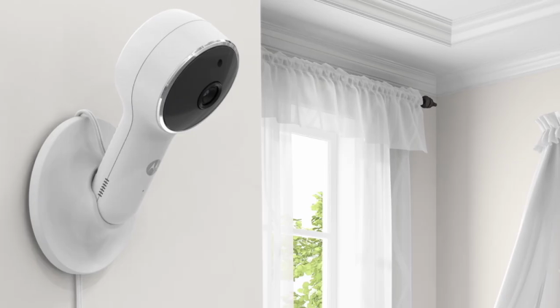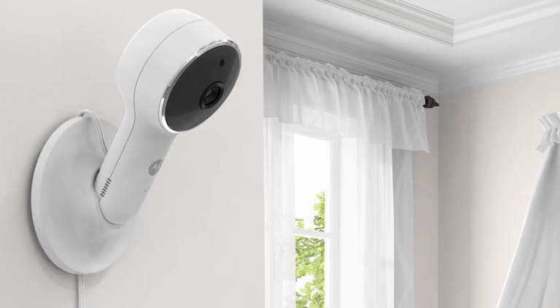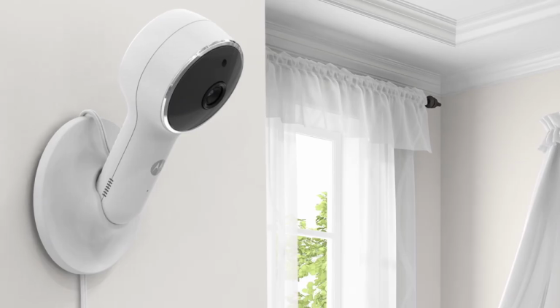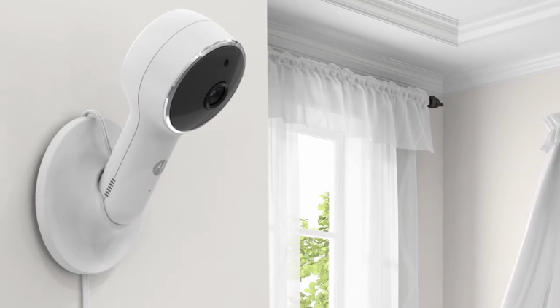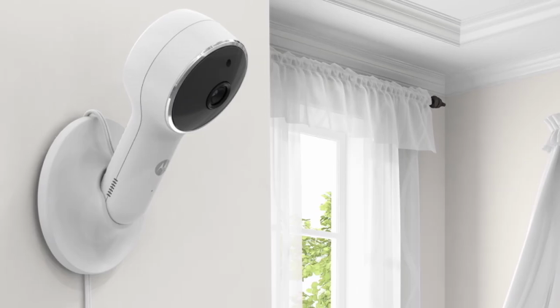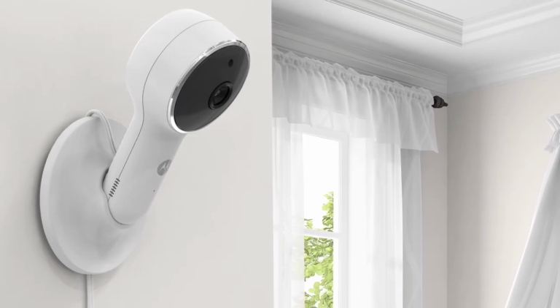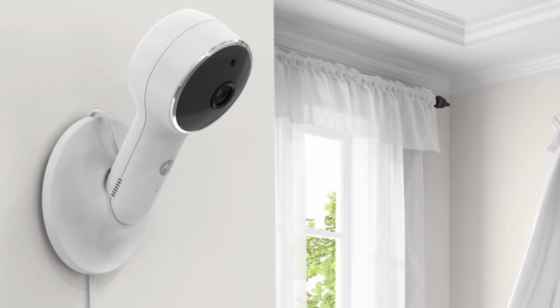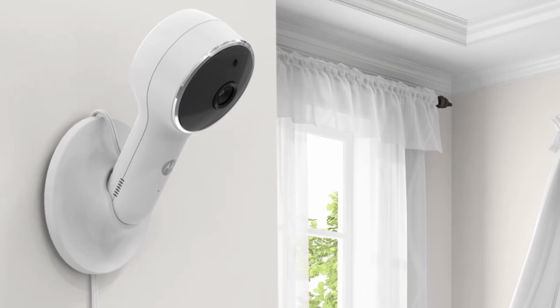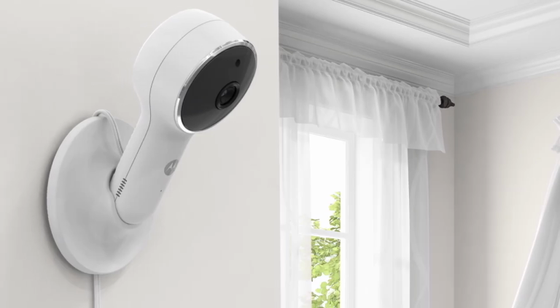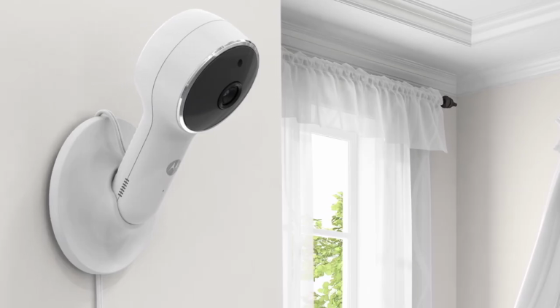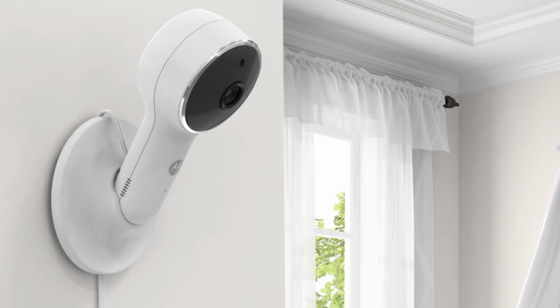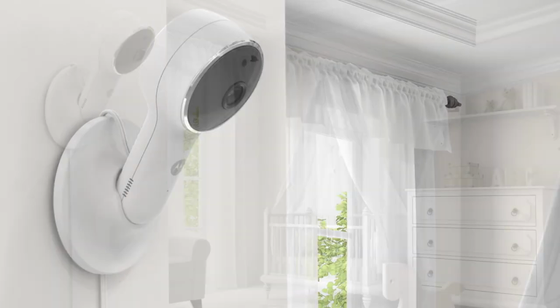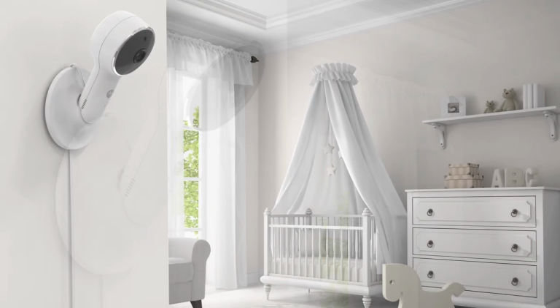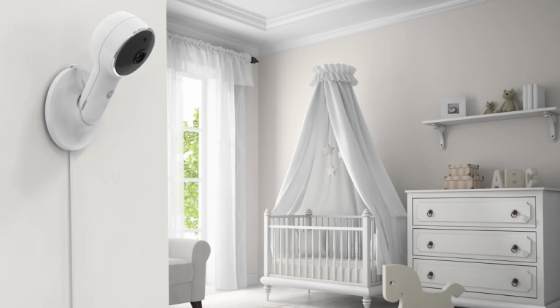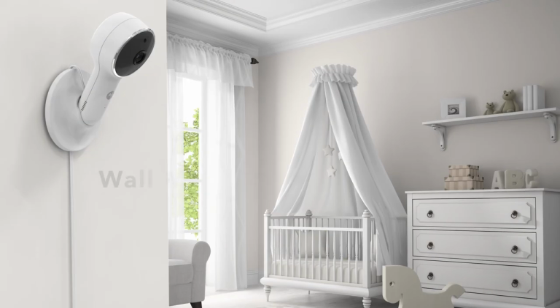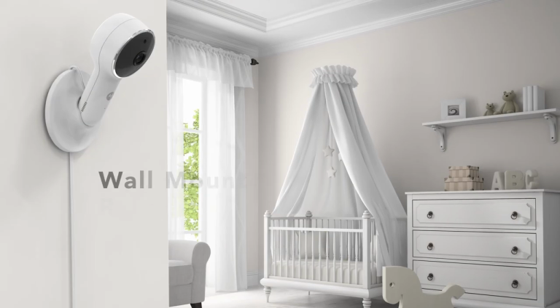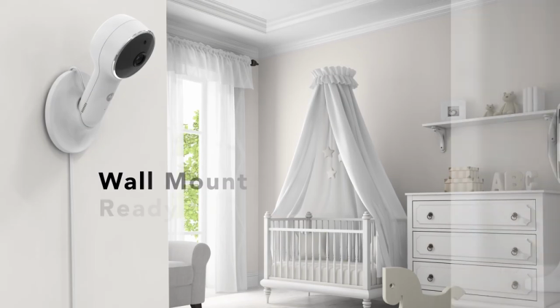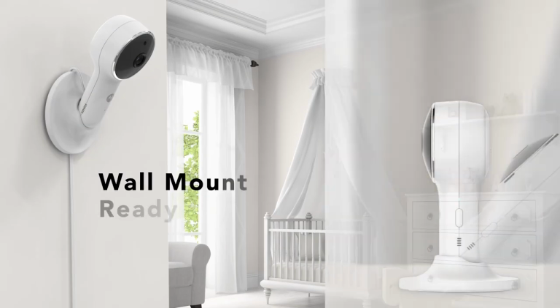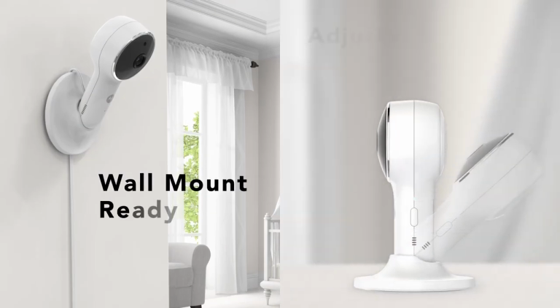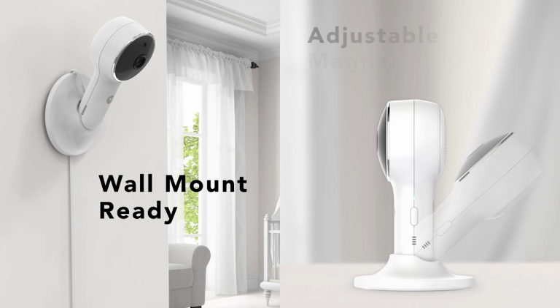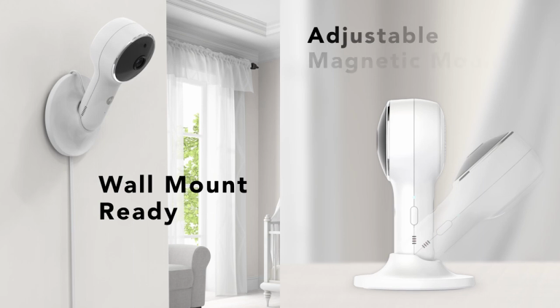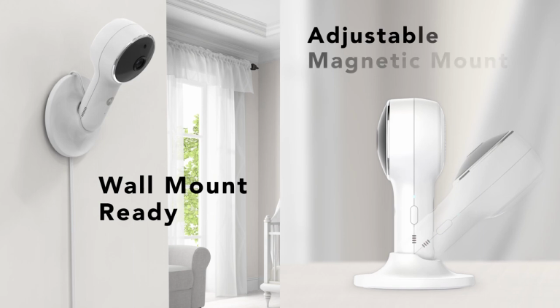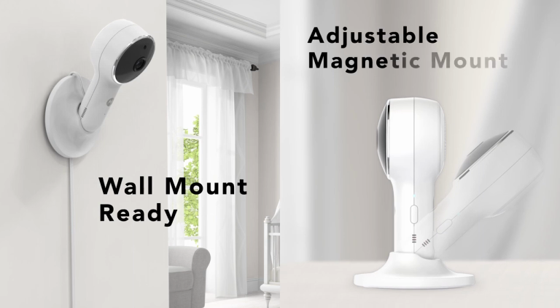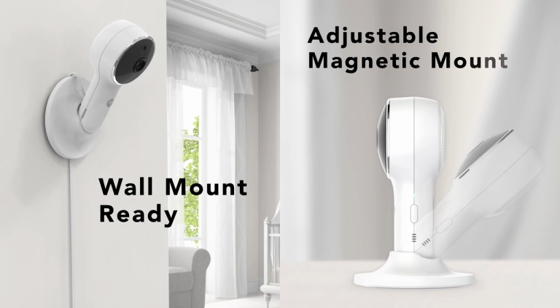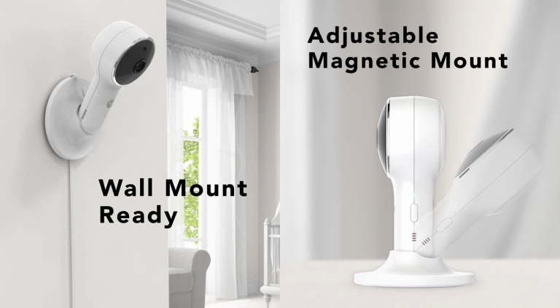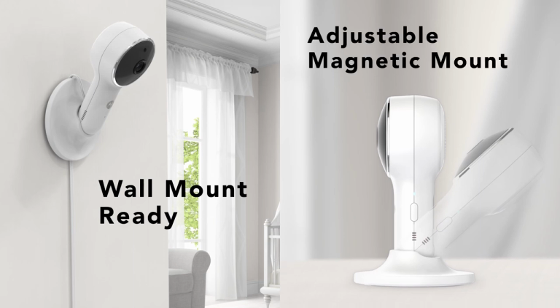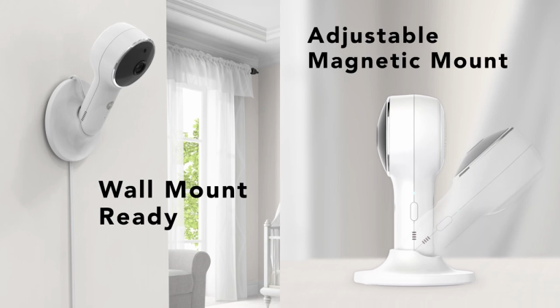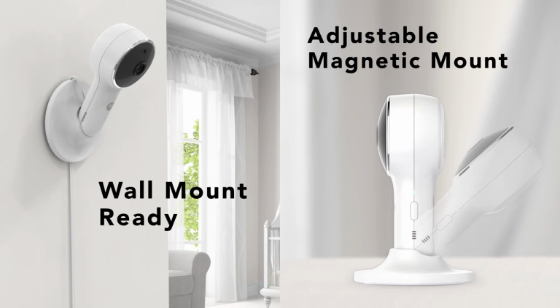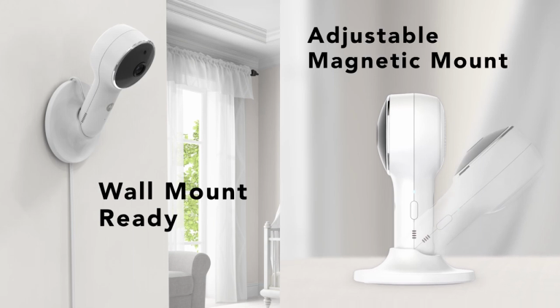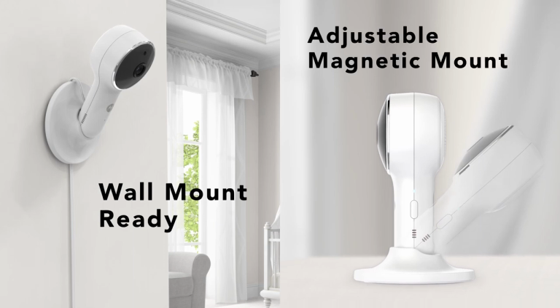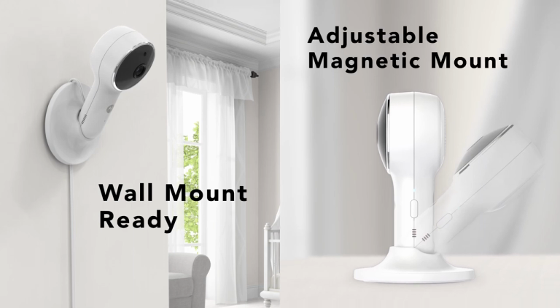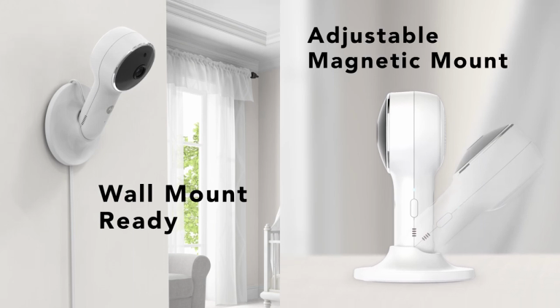Mount your monitor to the wall for a bird's eye view, or place it on a flat surface using the magnetic mount.